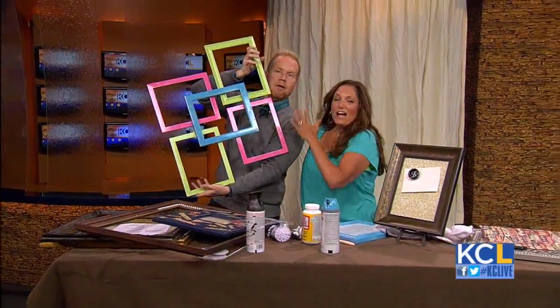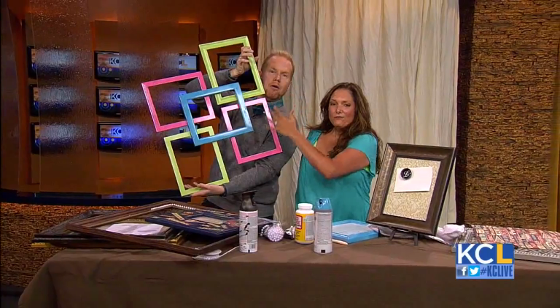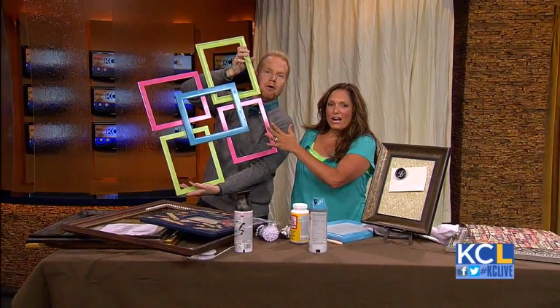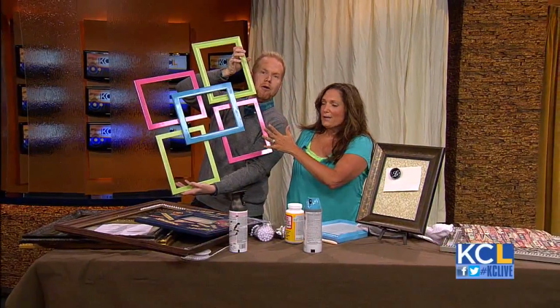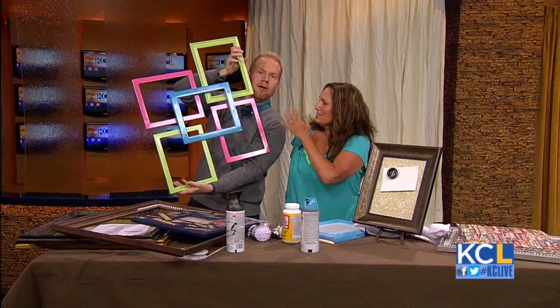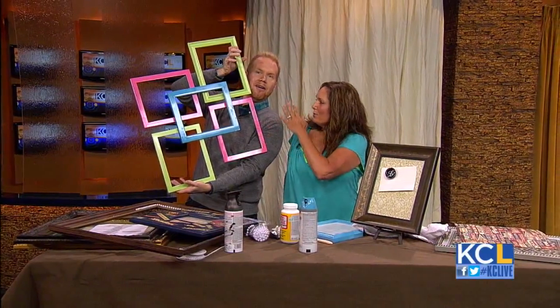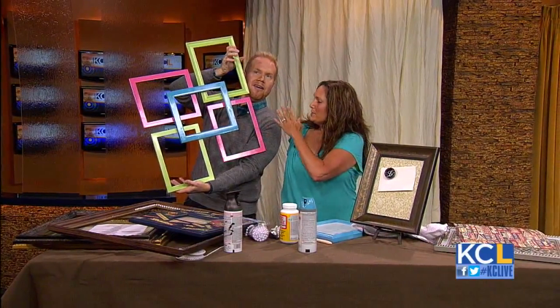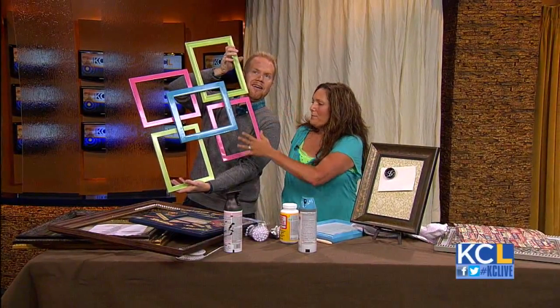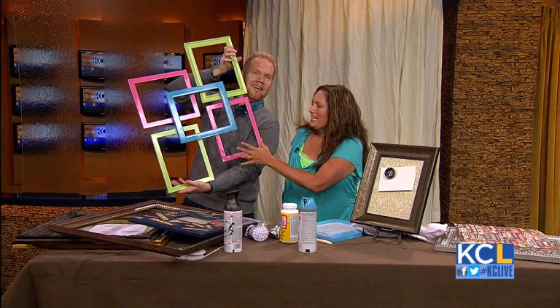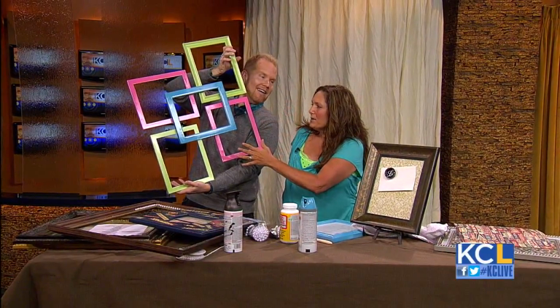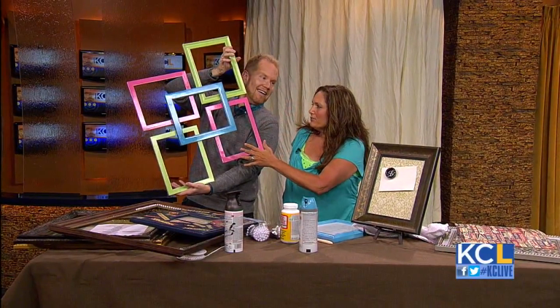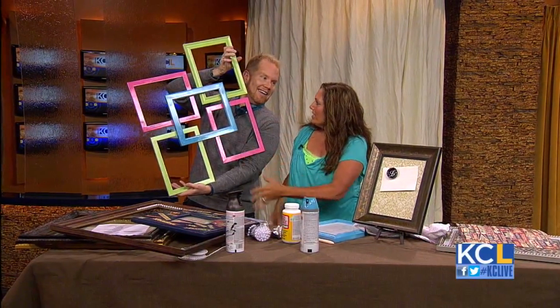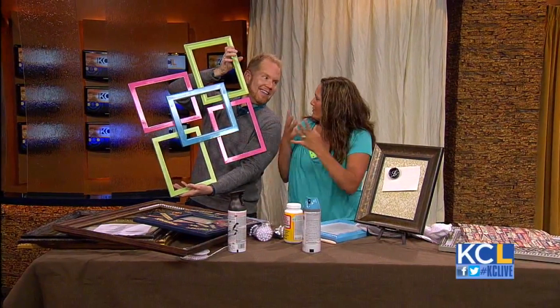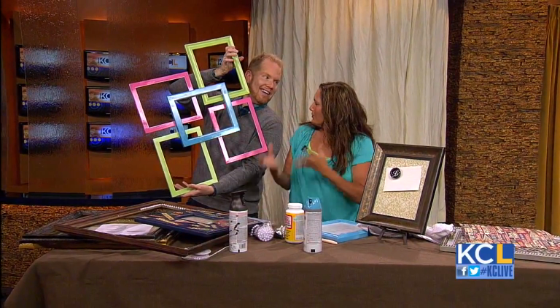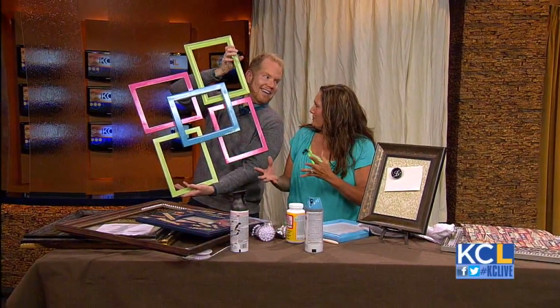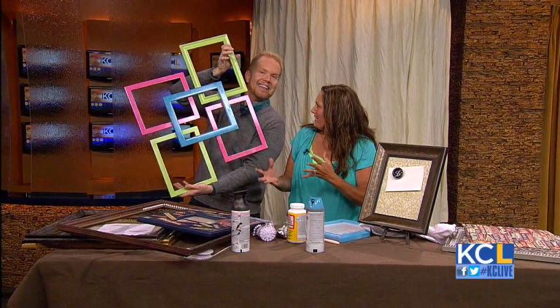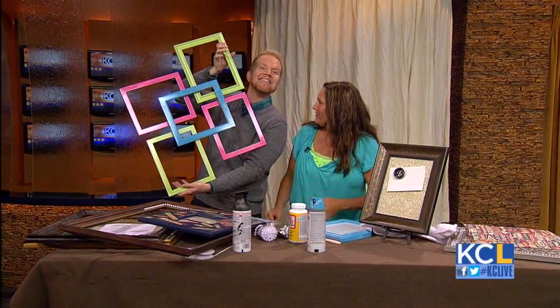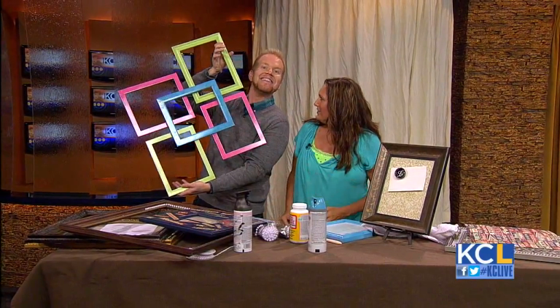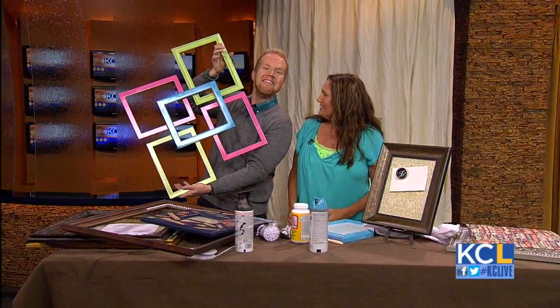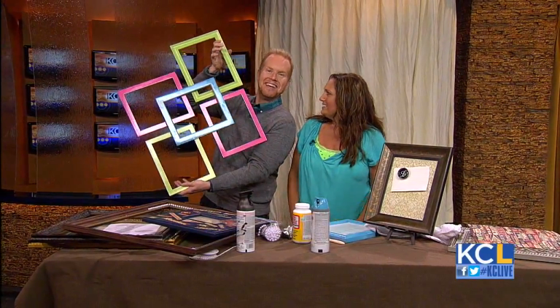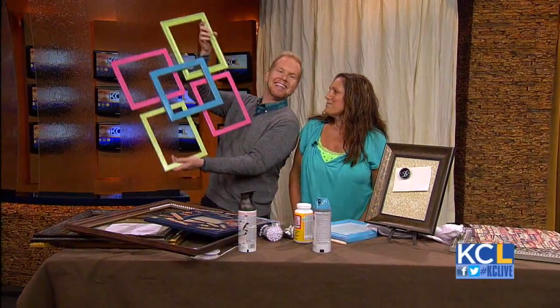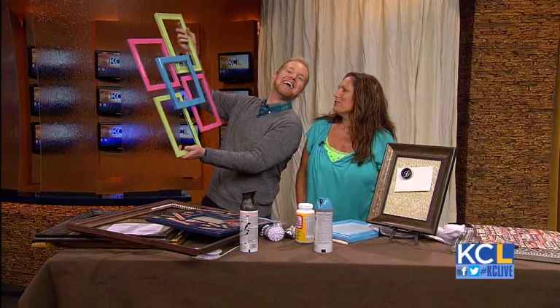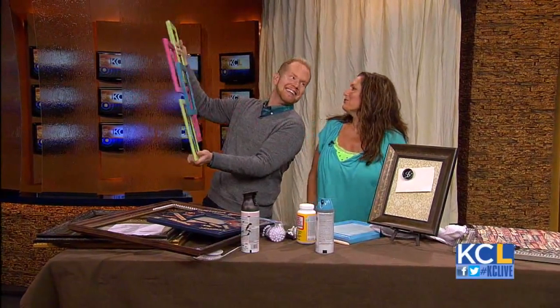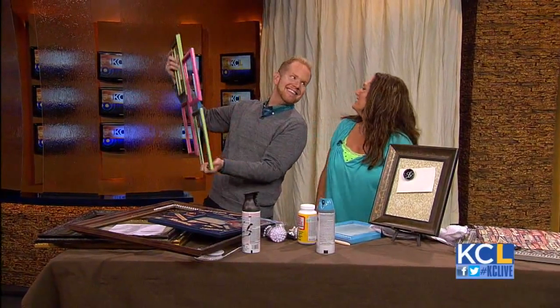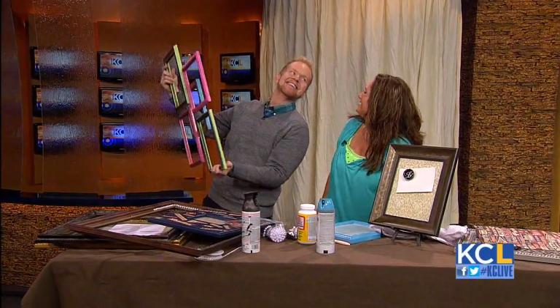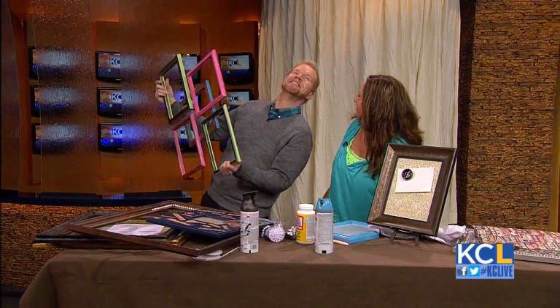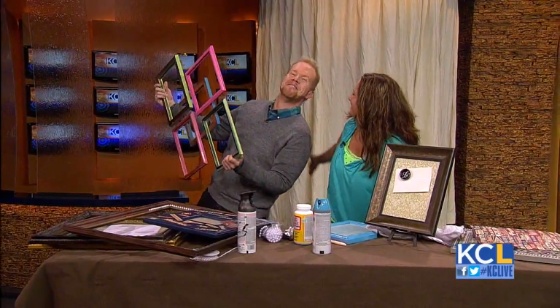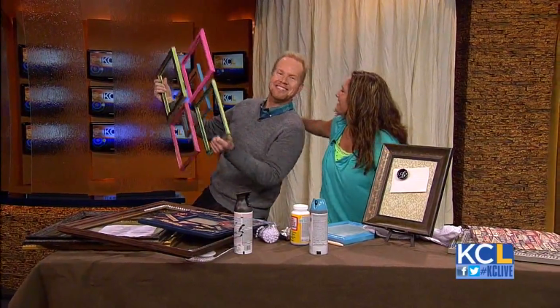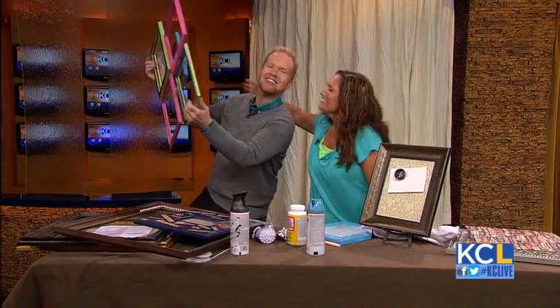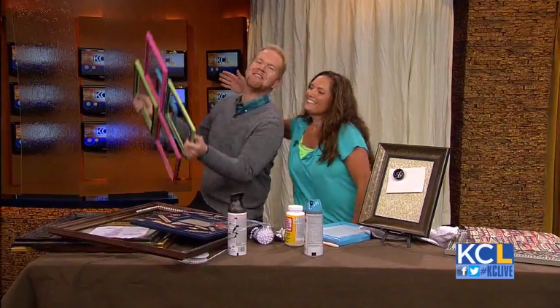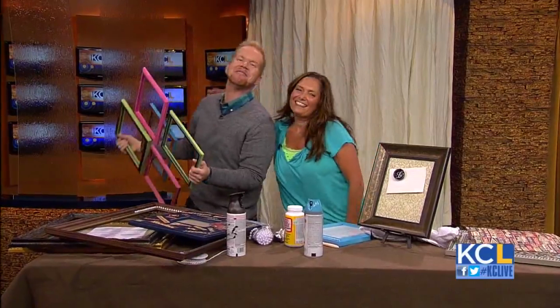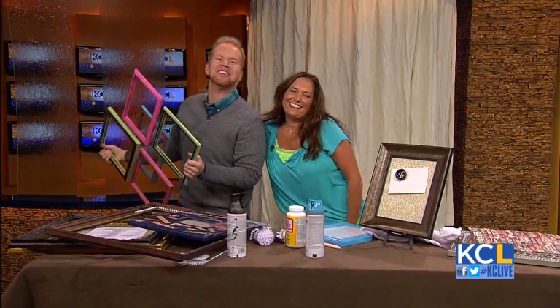Five frames — we spray painted them all different colors and glued them together. Beautiful piece of wall art.